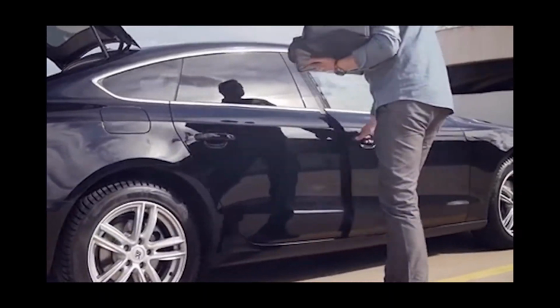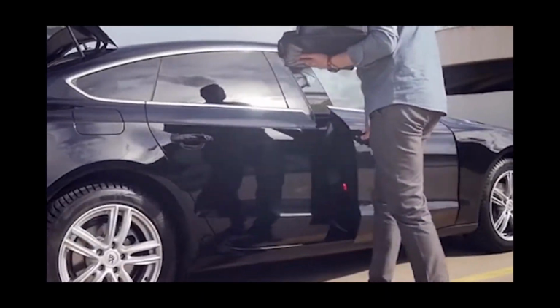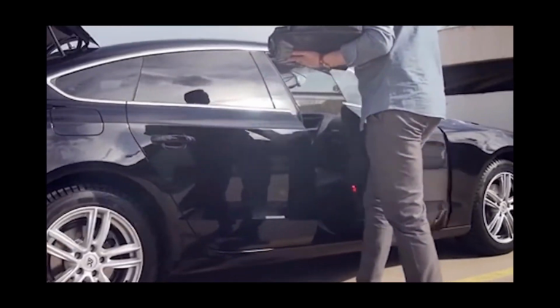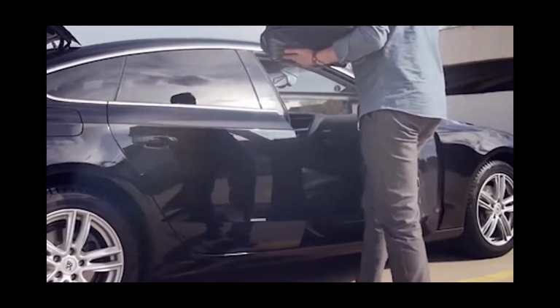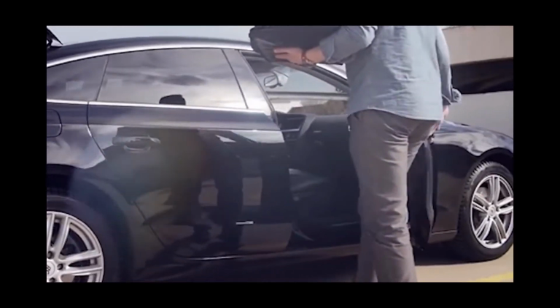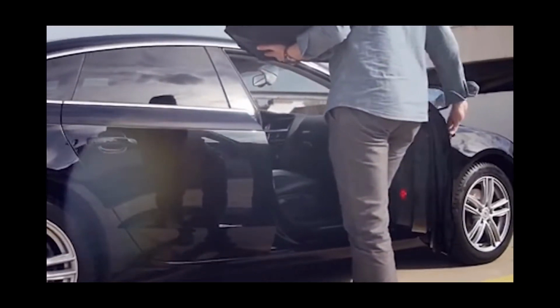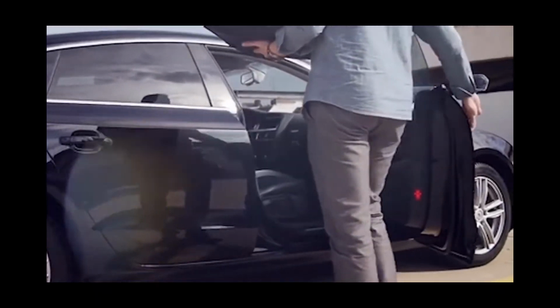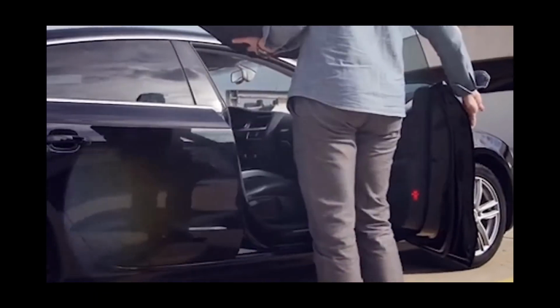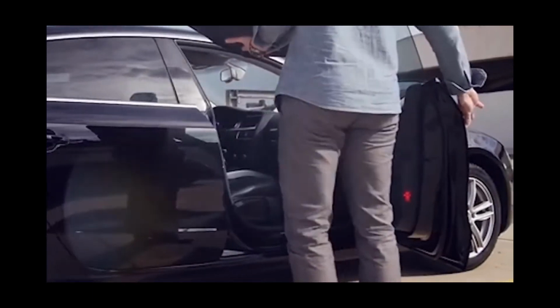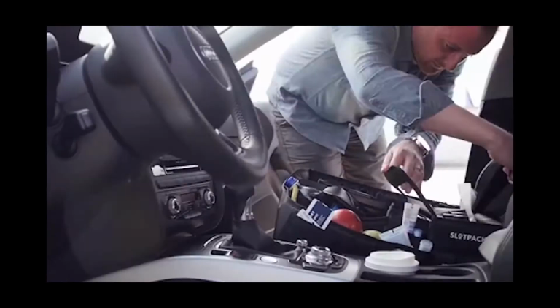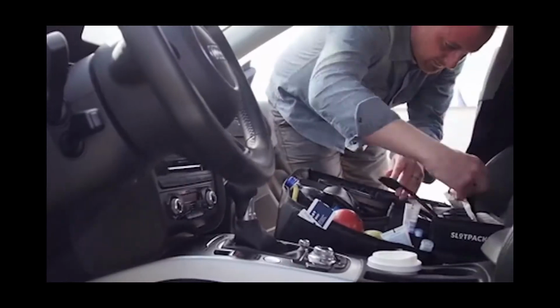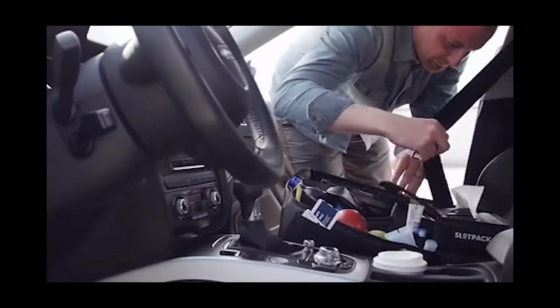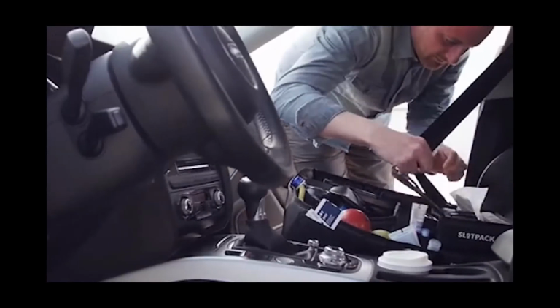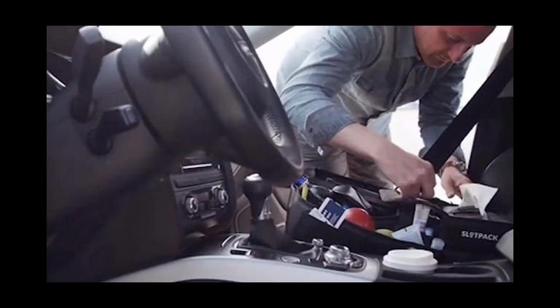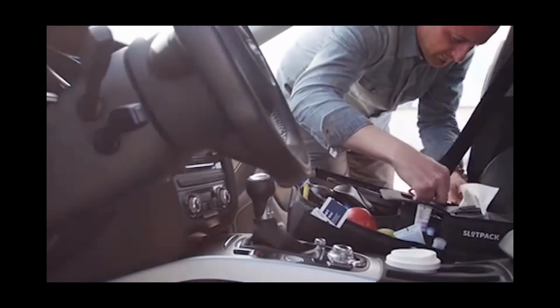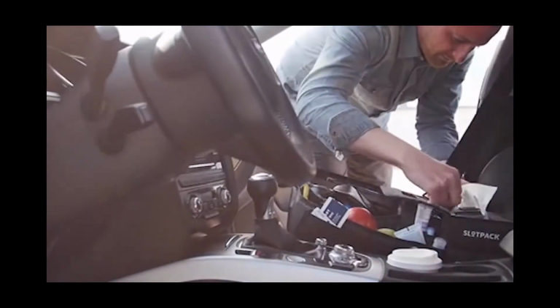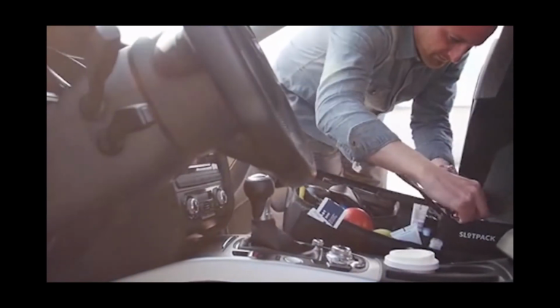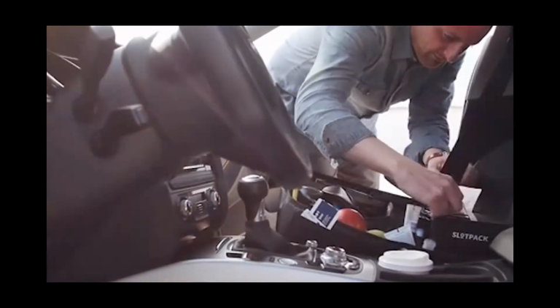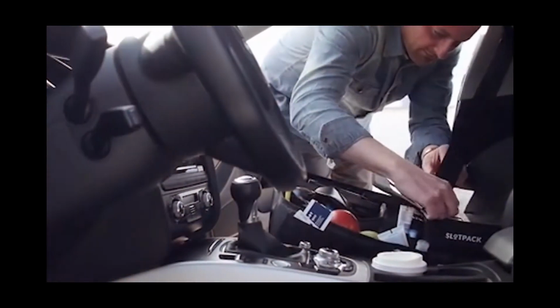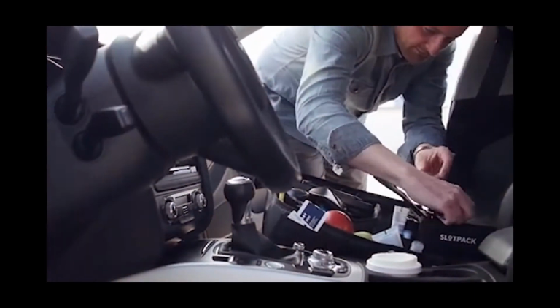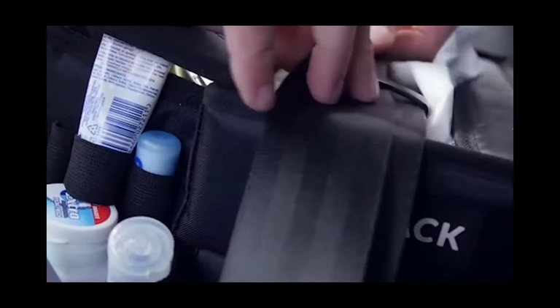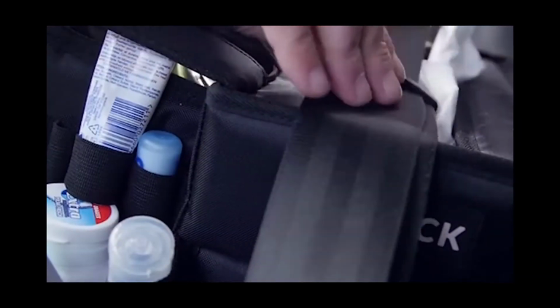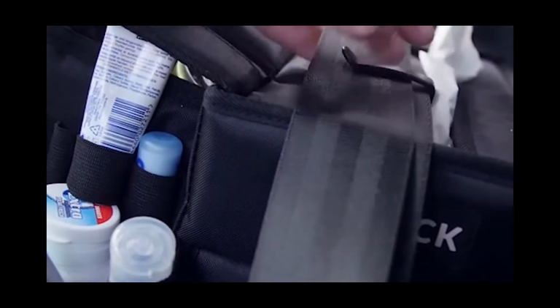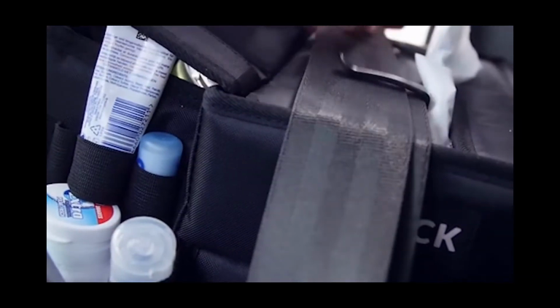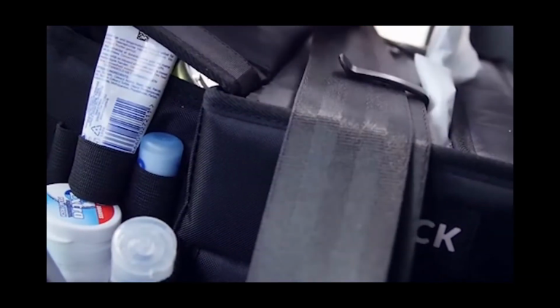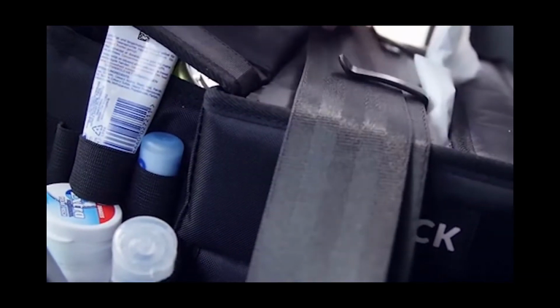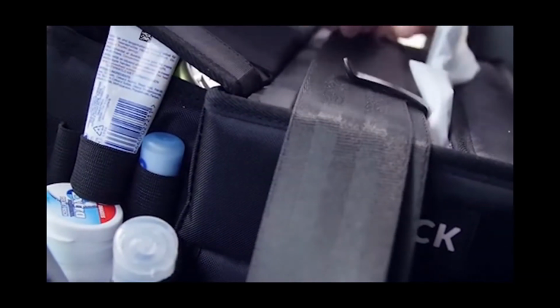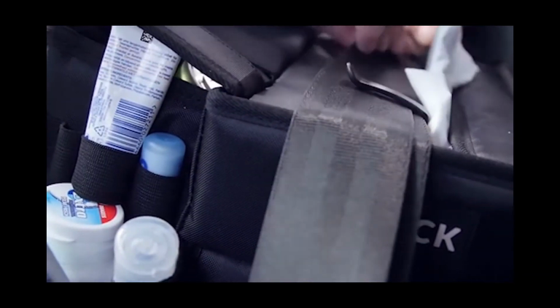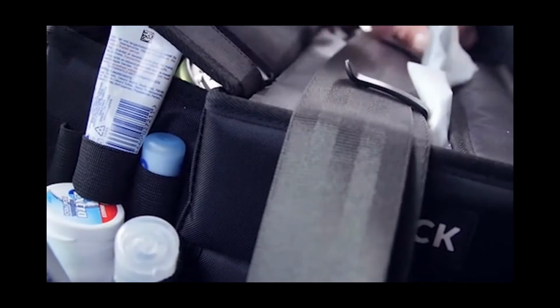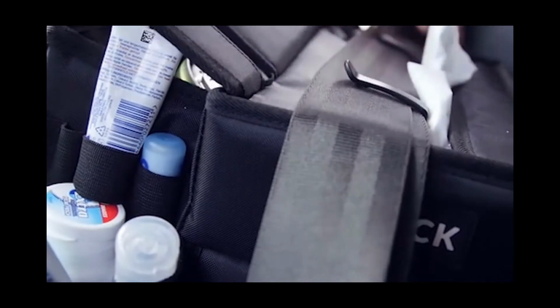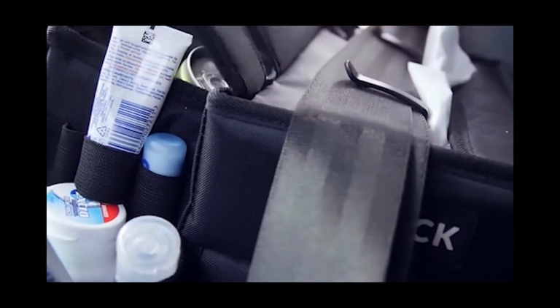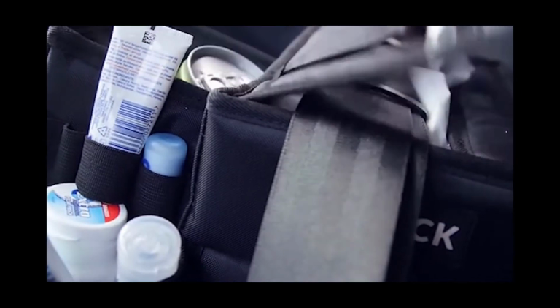If necessary, the bag can be put in the trunk or reattached on the seat. The cost of the road organizer Slot Pack is $114.